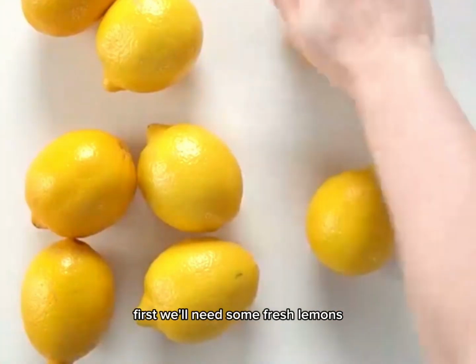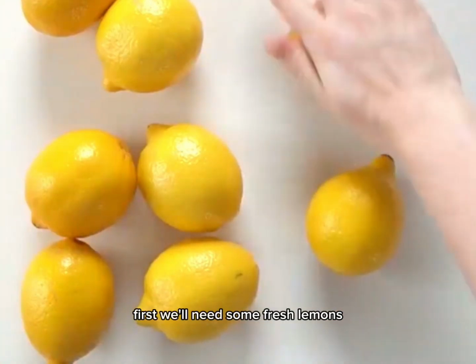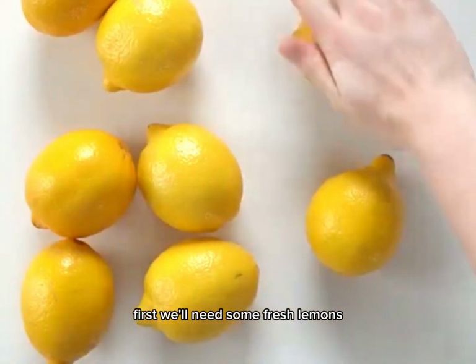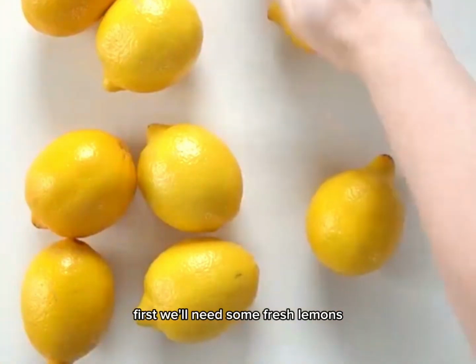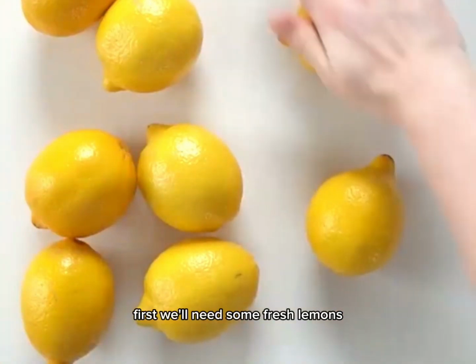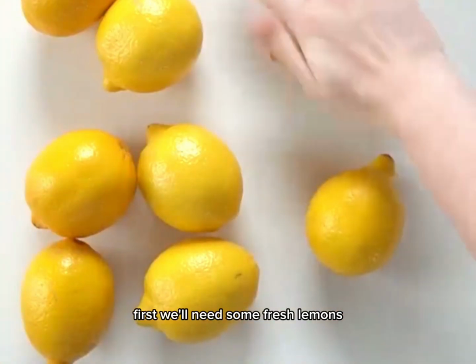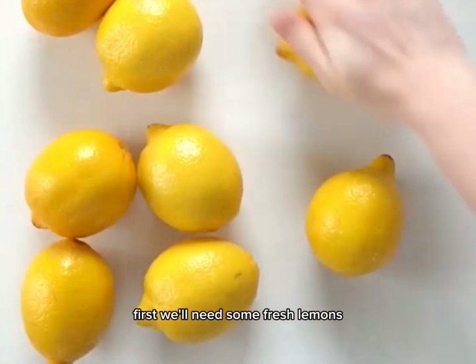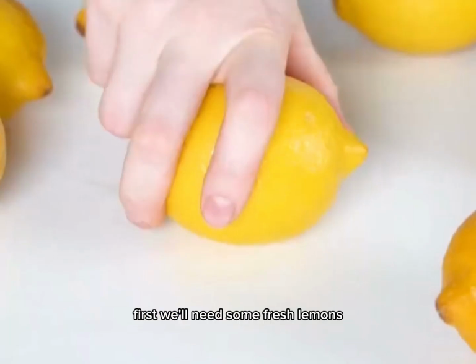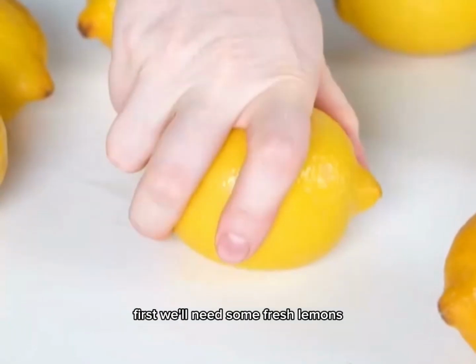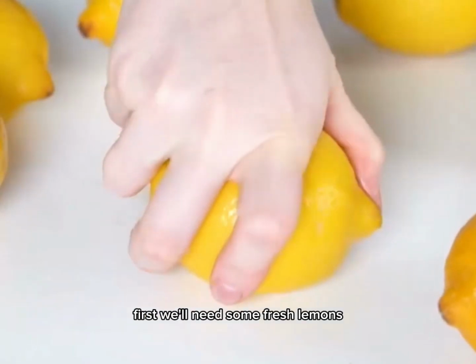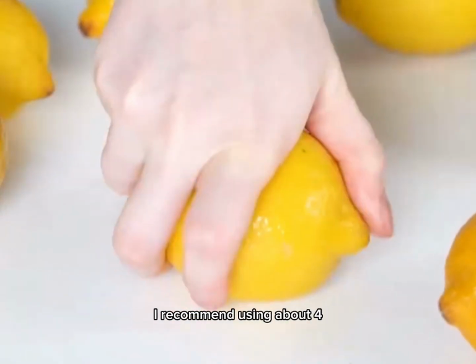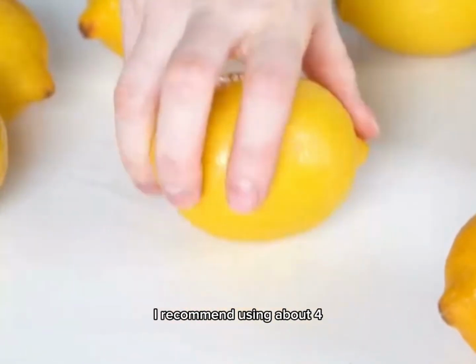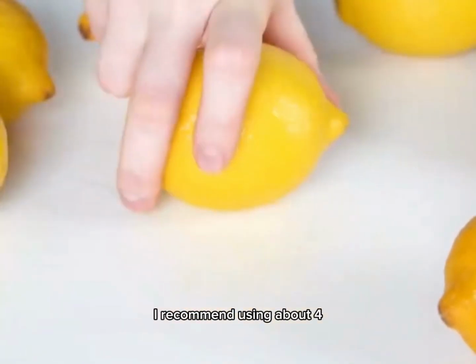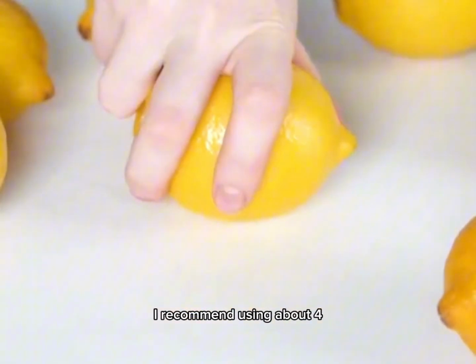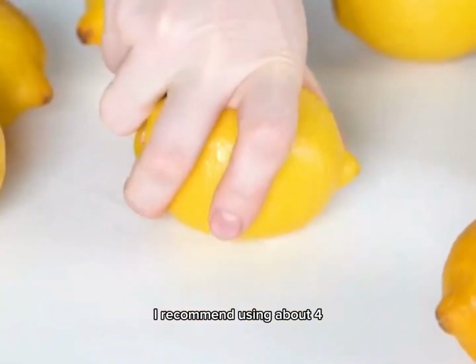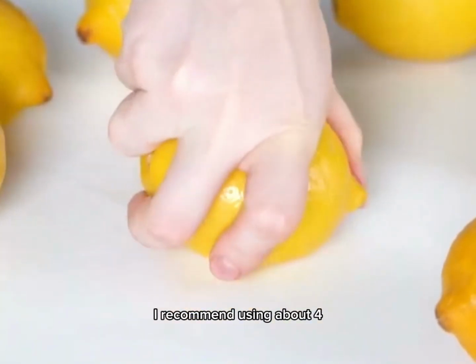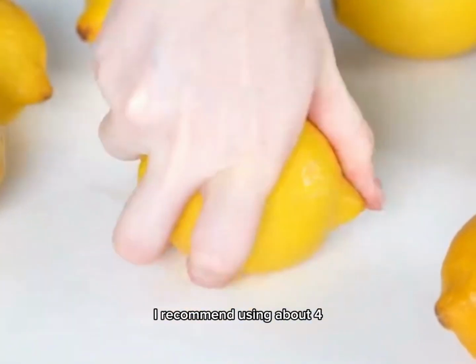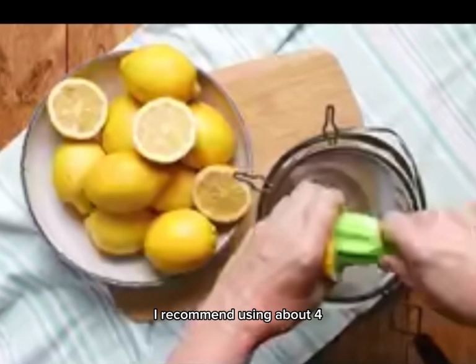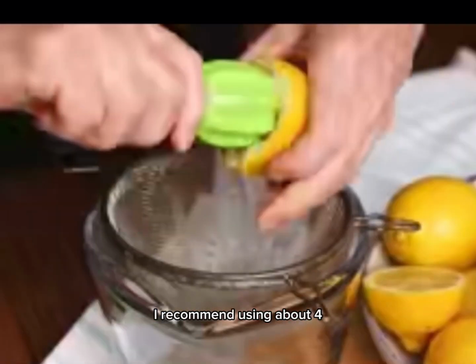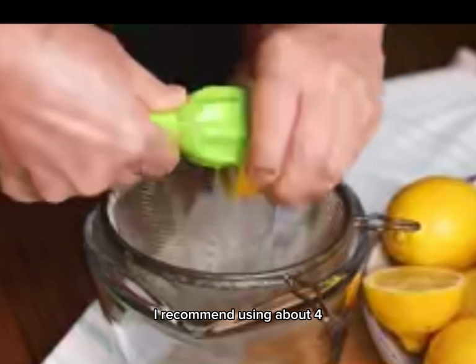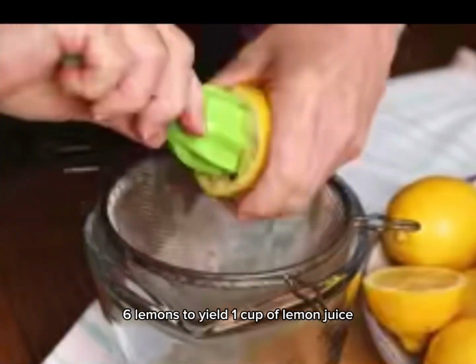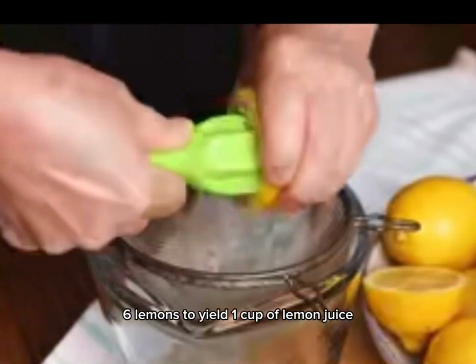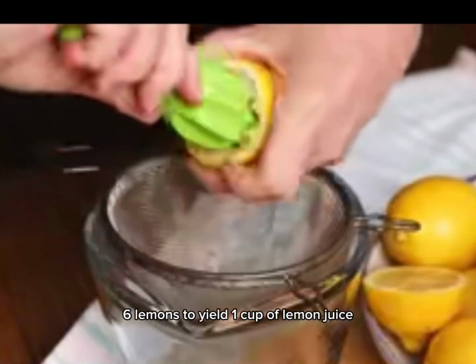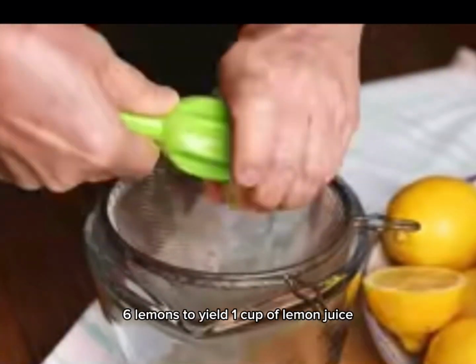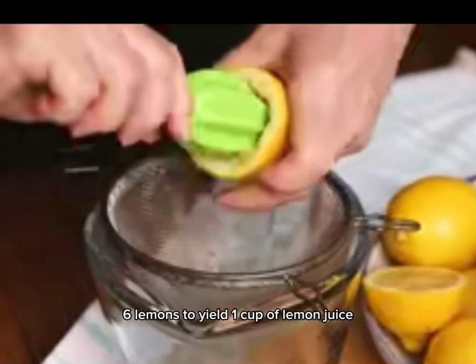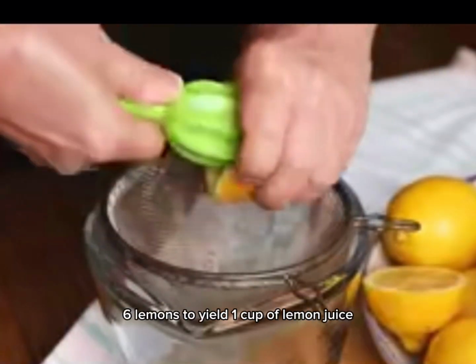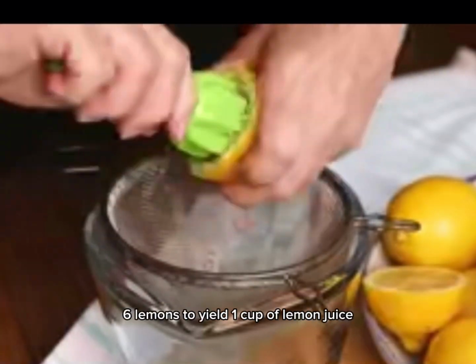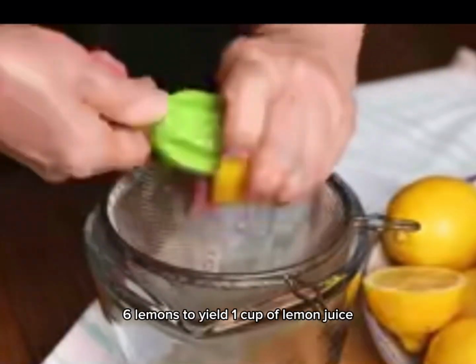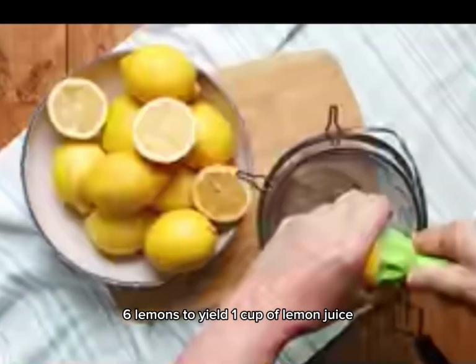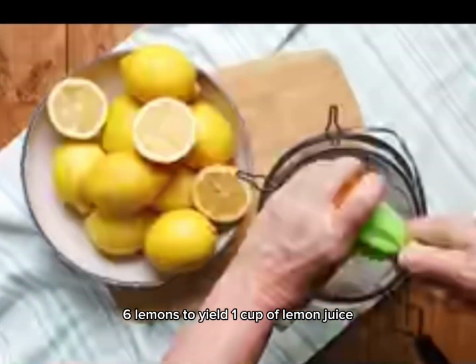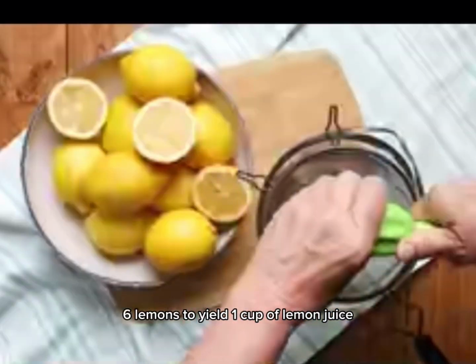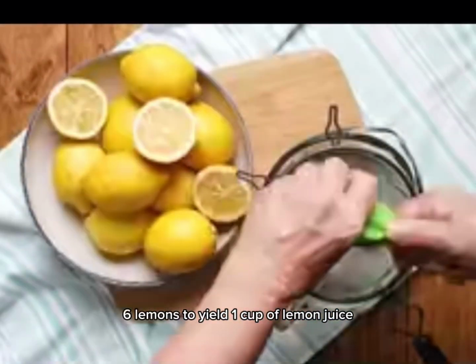First, we'll need some fresh lemons. I recommend using about four to six lemons to yield one cup of lemon juice.